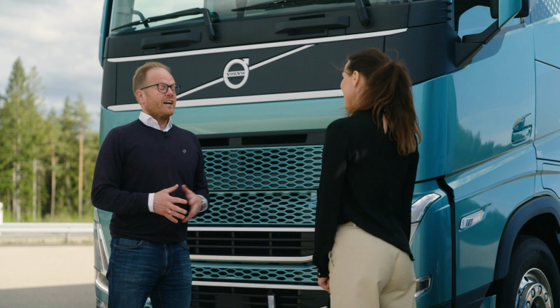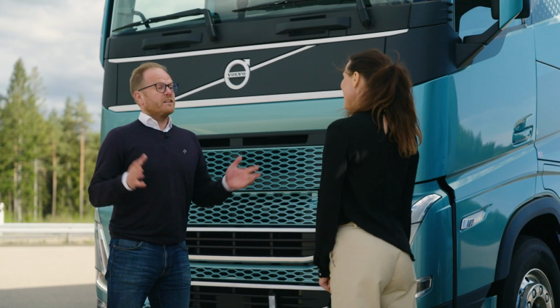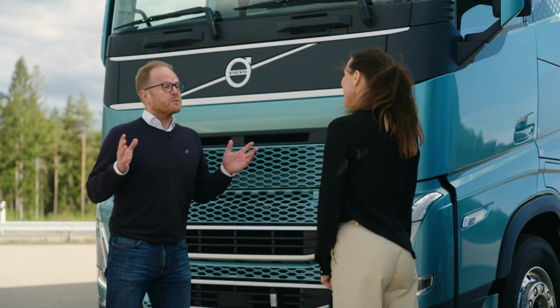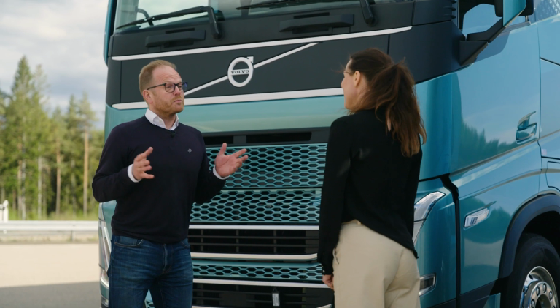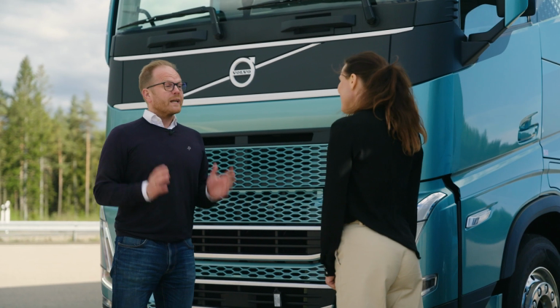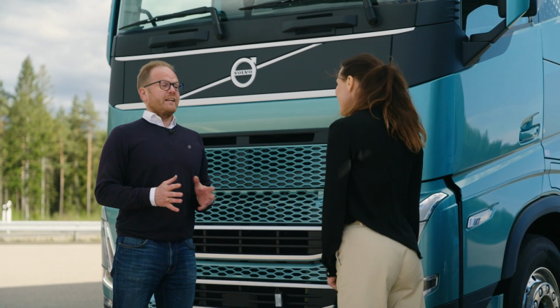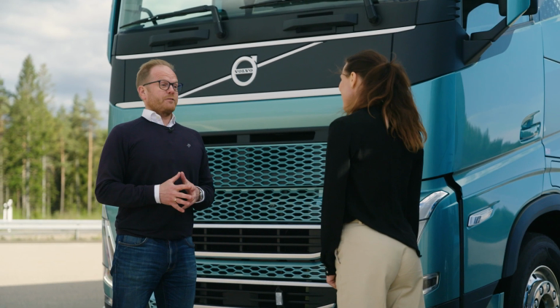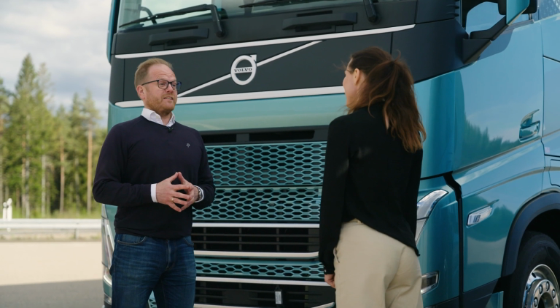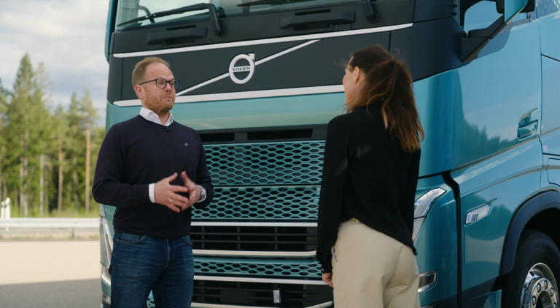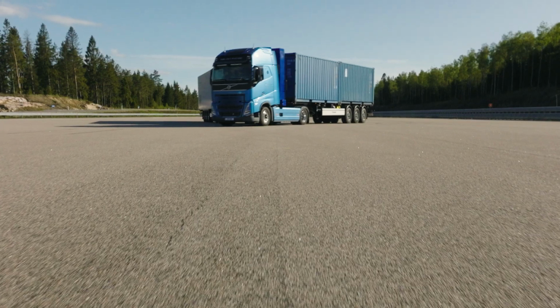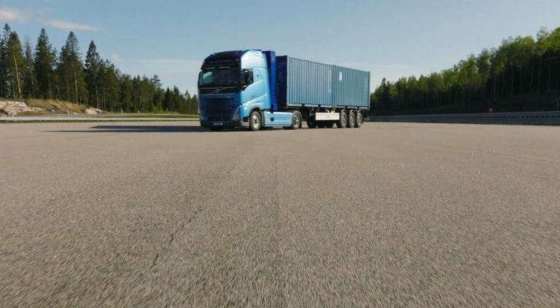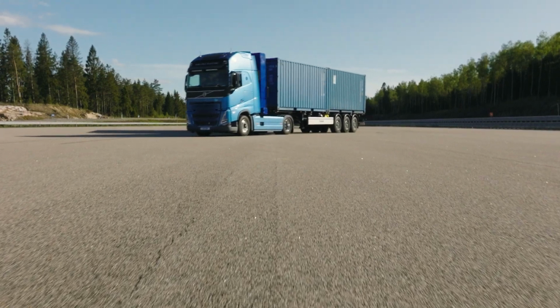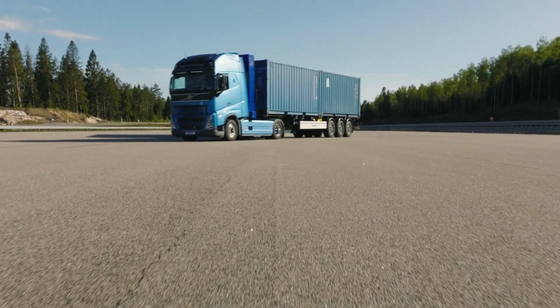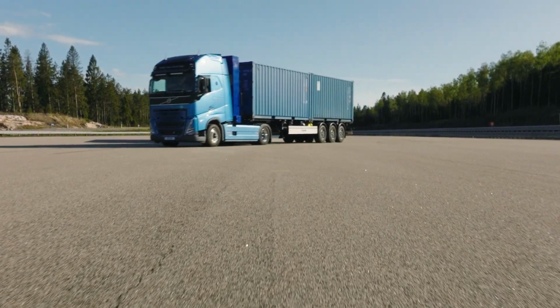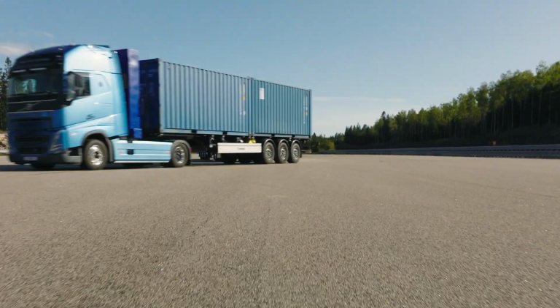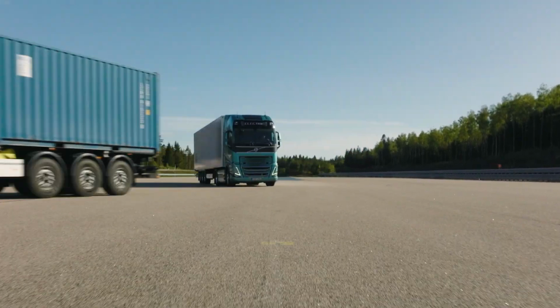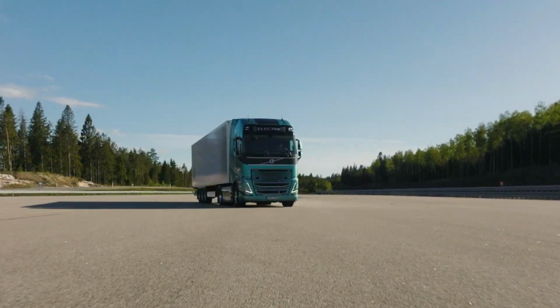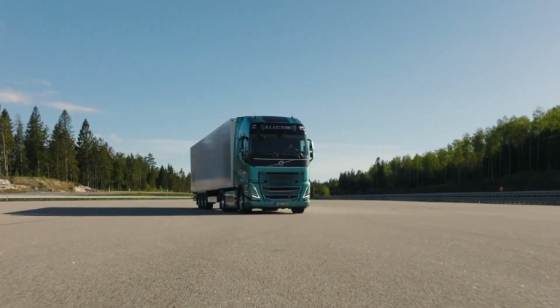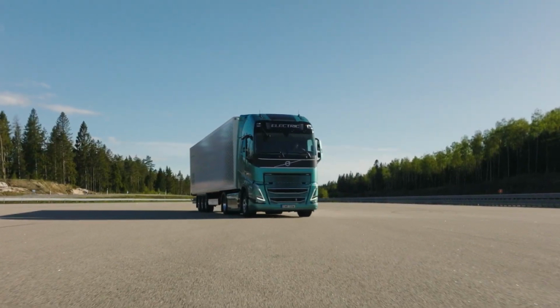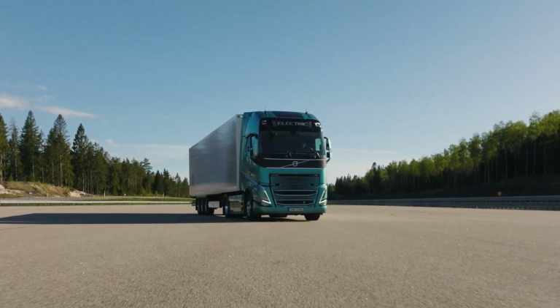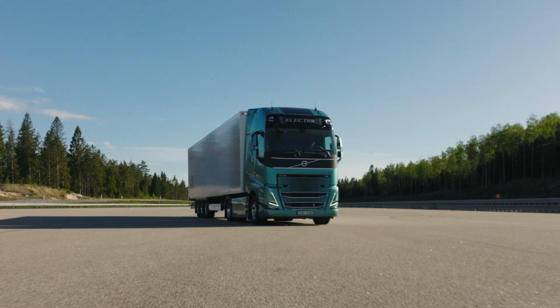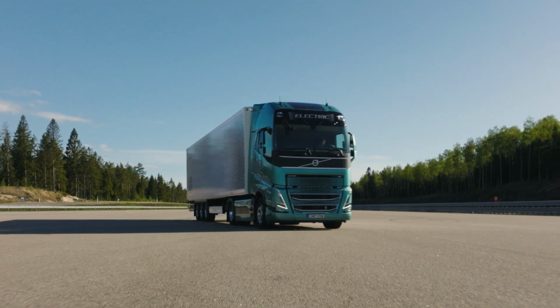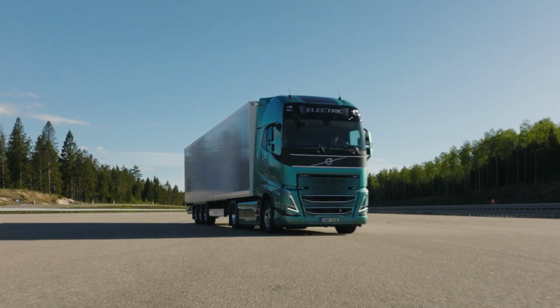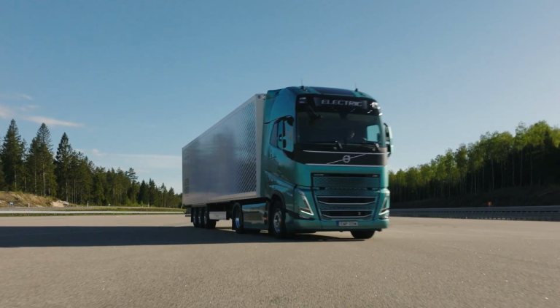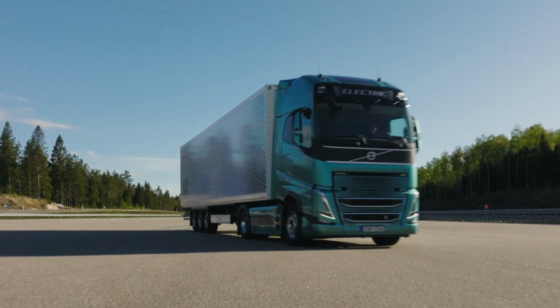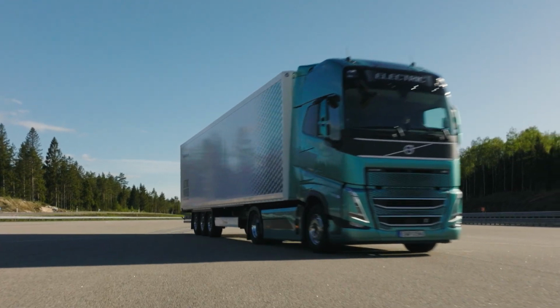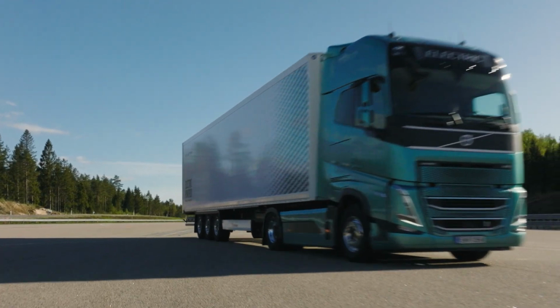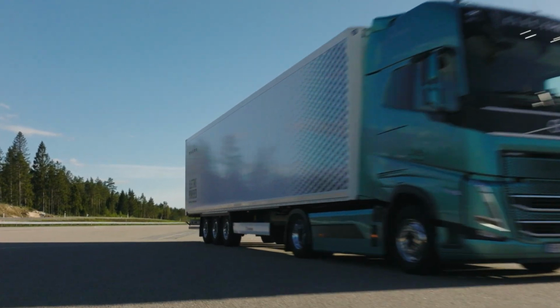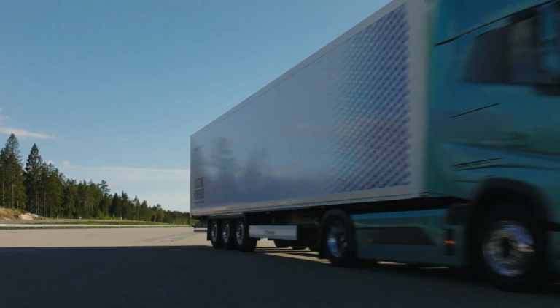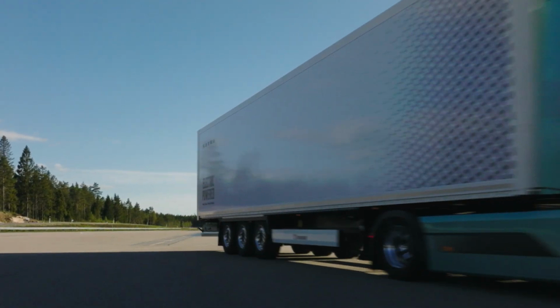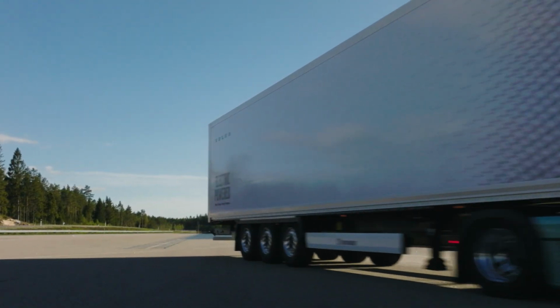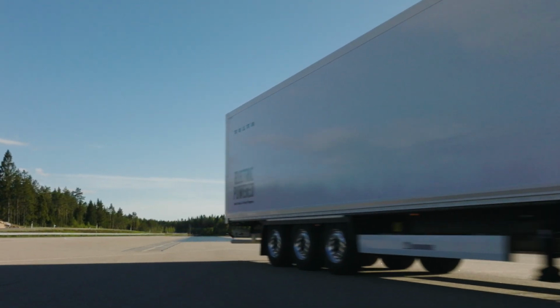This was really interesting, but now I have to take this truck back so it can go into operation for one of our customers.